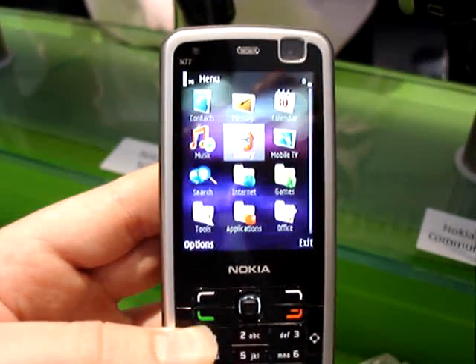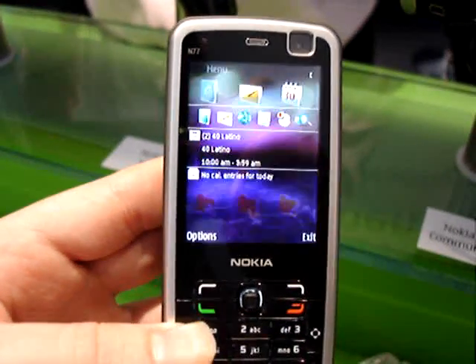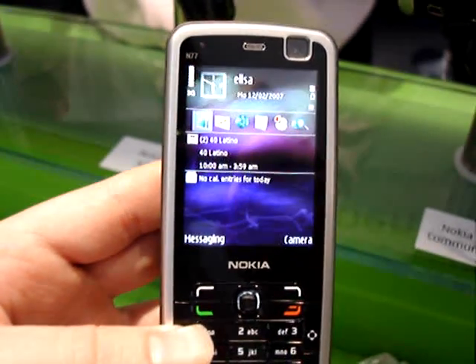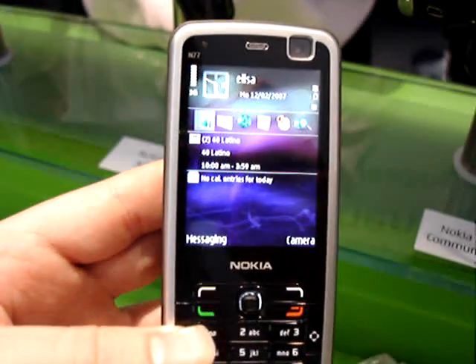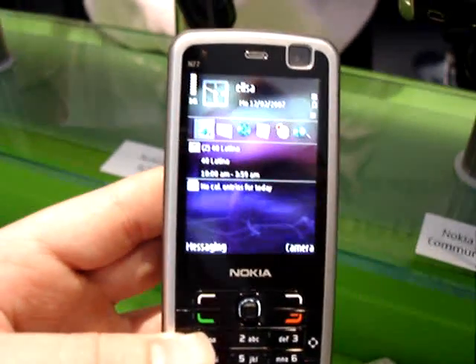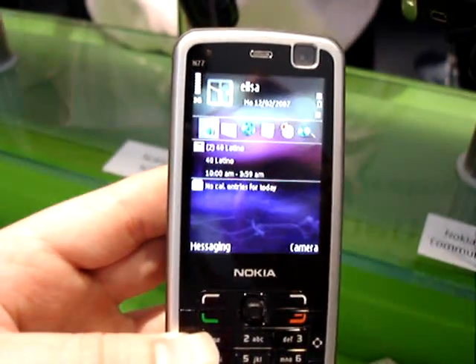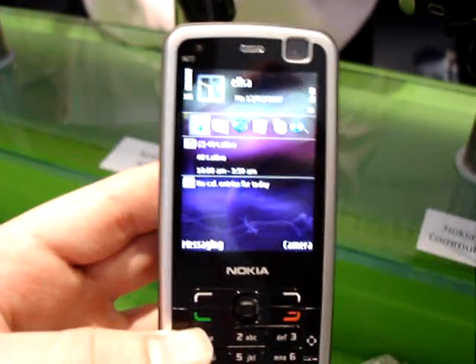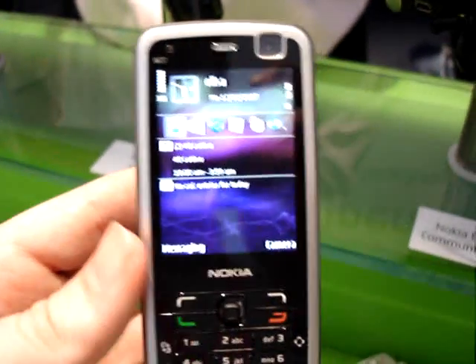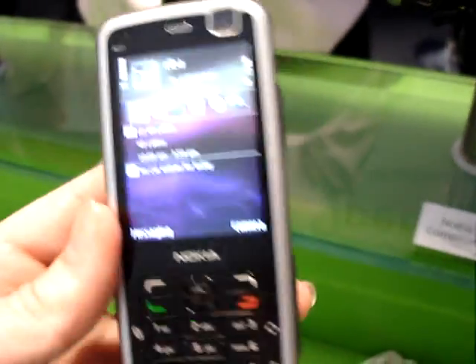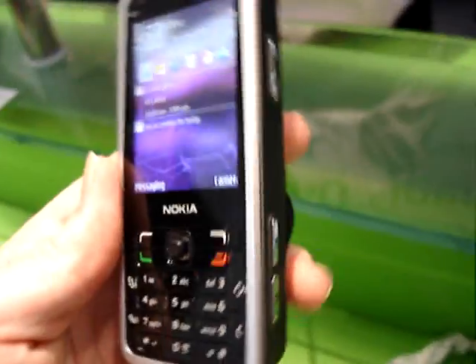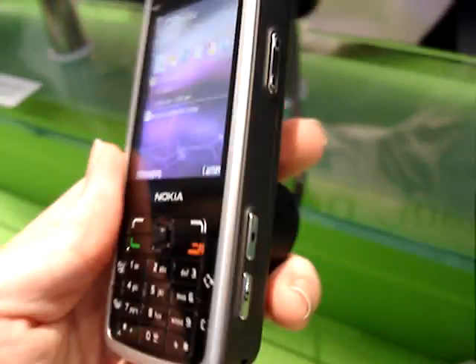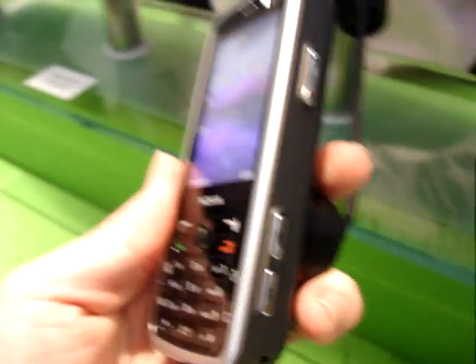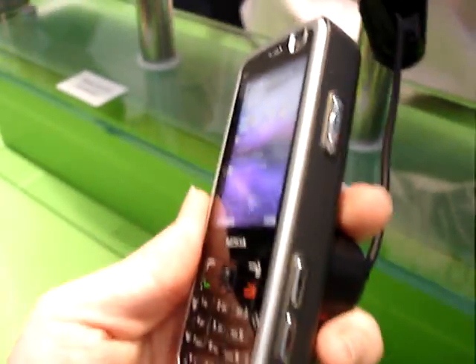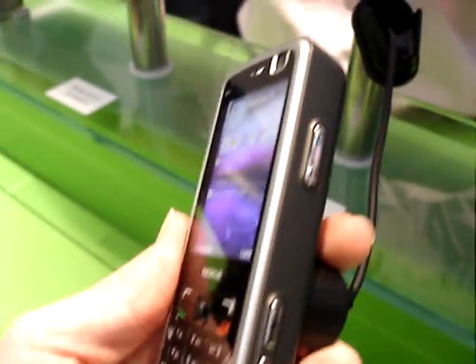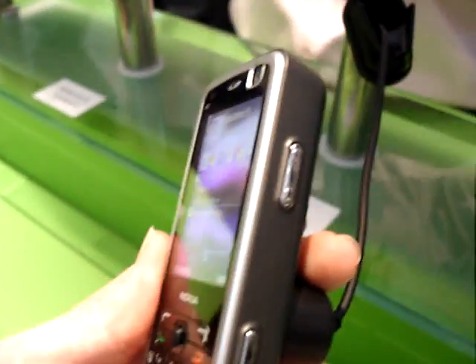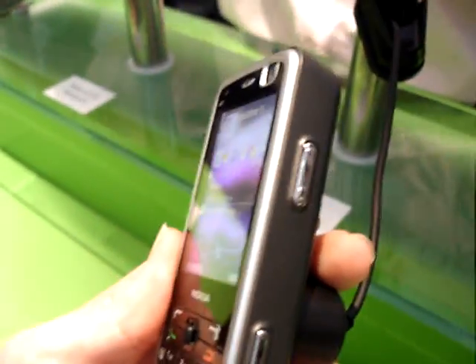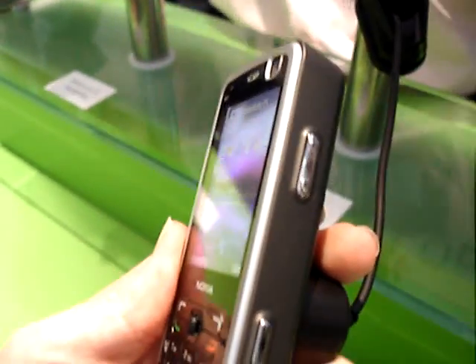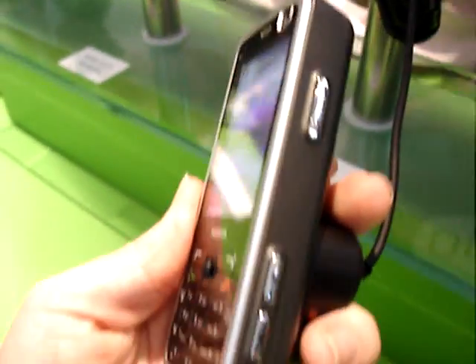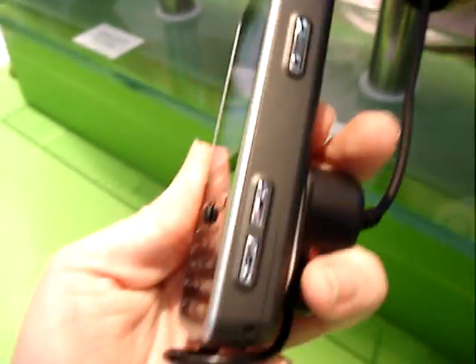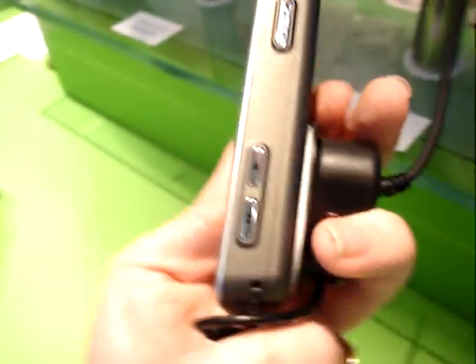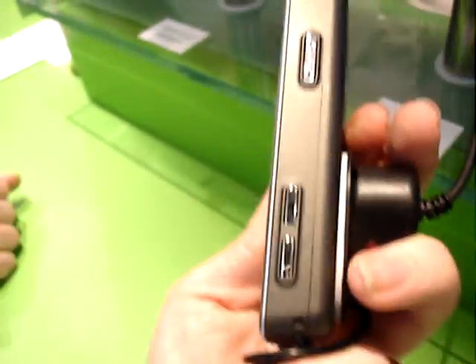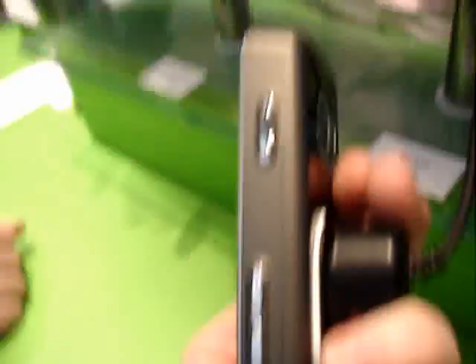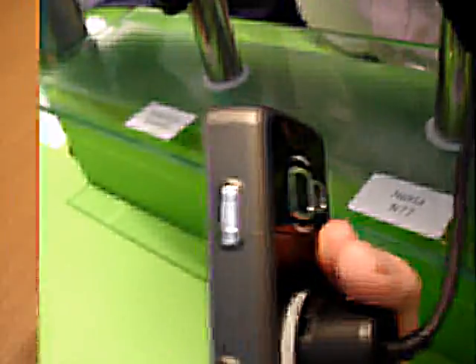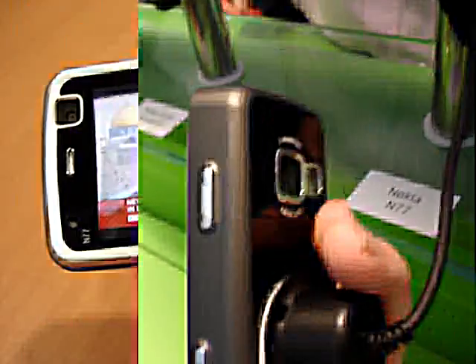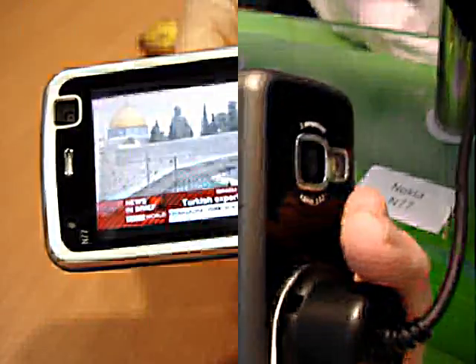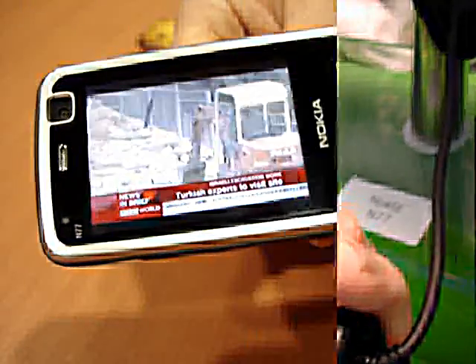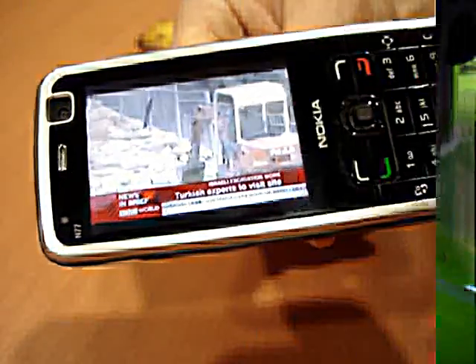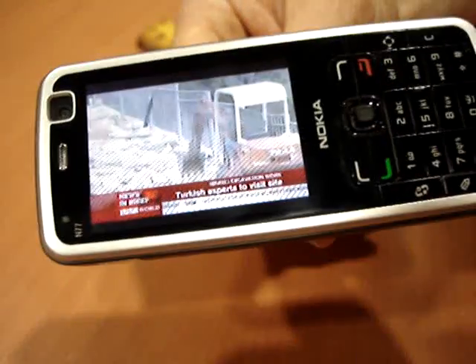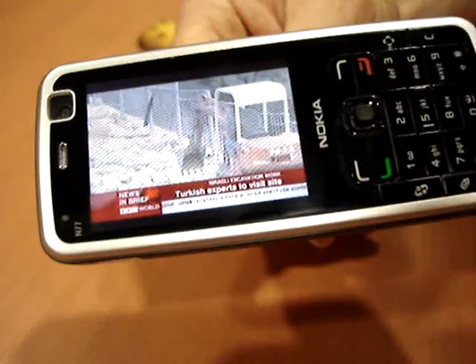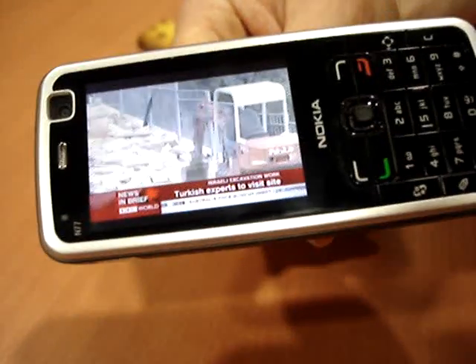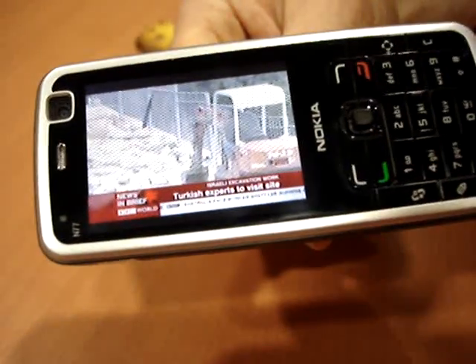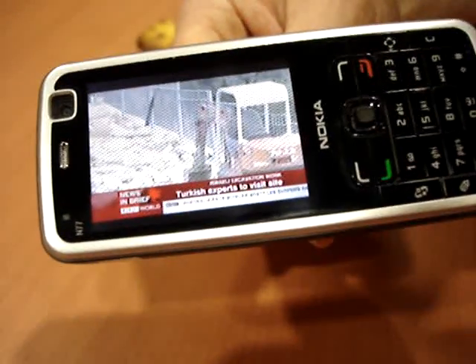On the side of the device we can see a camera capture button and a TV button. On the back there's the 2 megapixel camera.